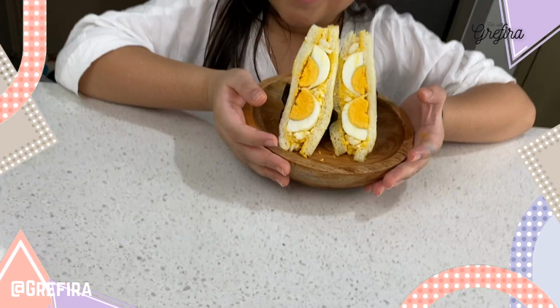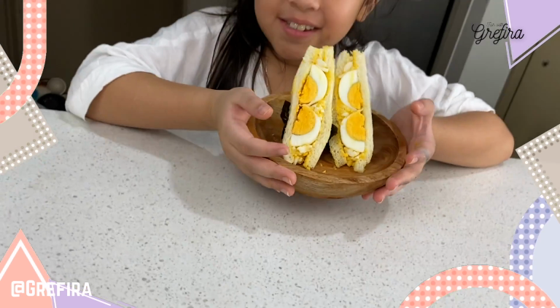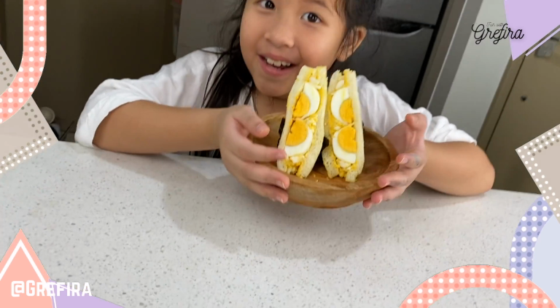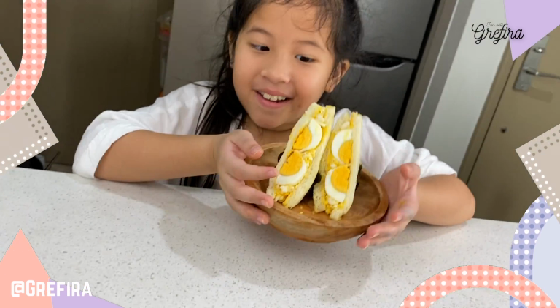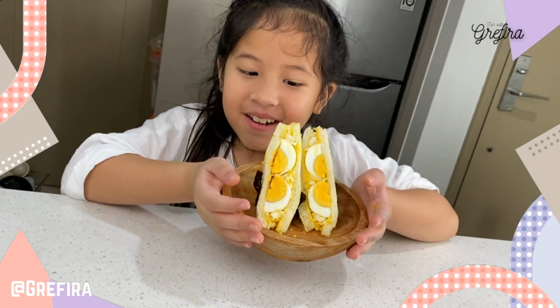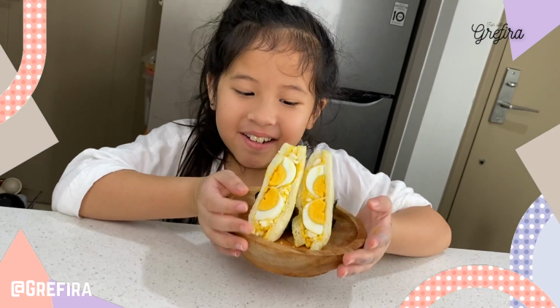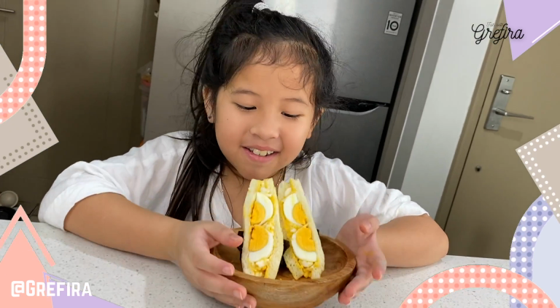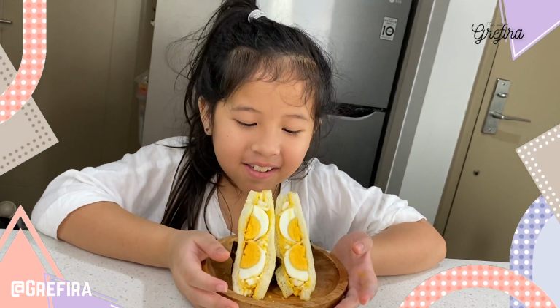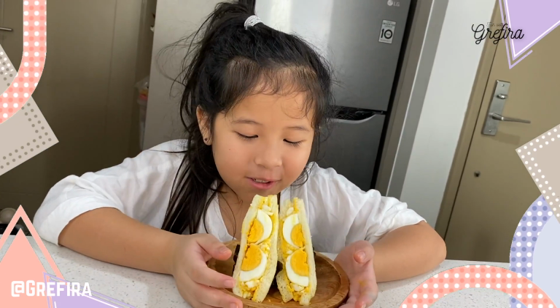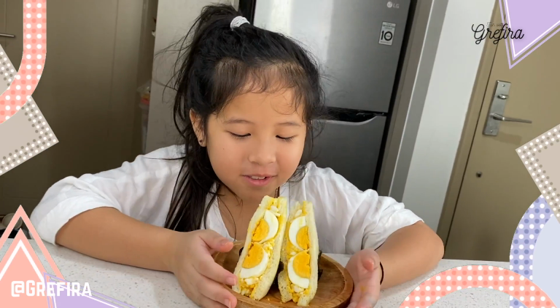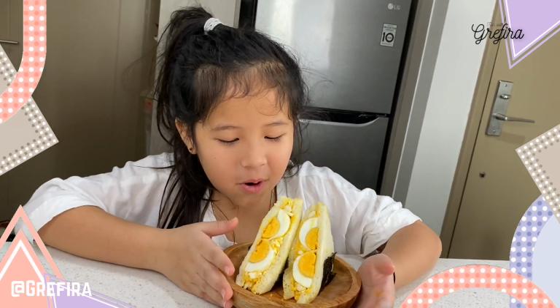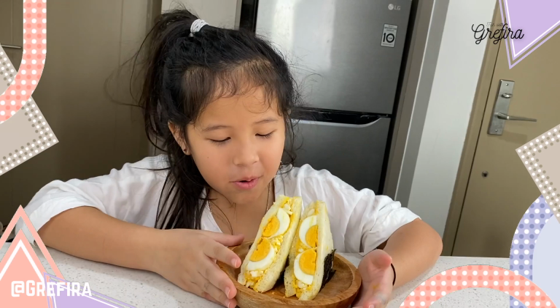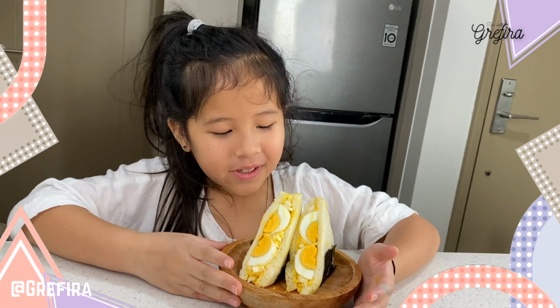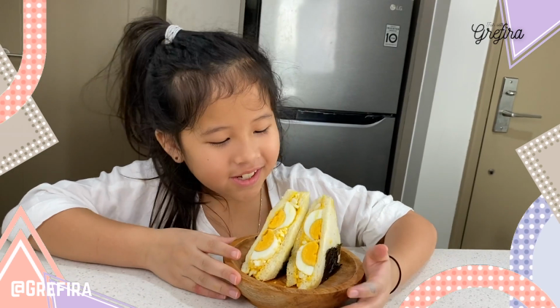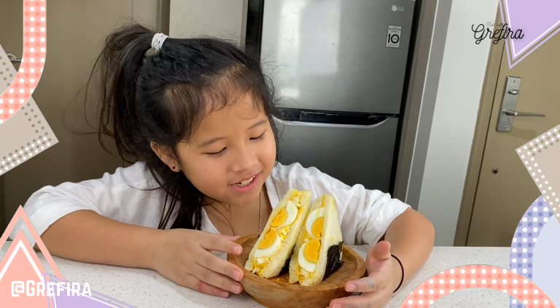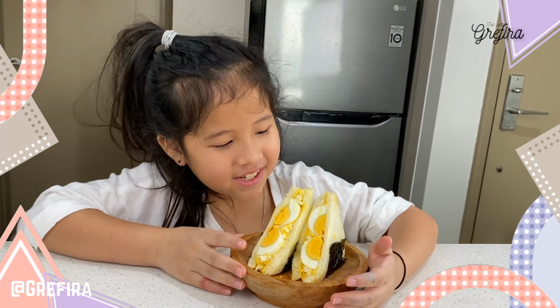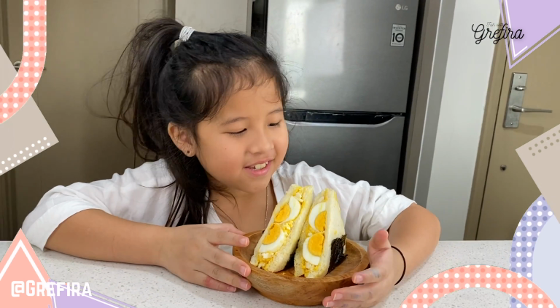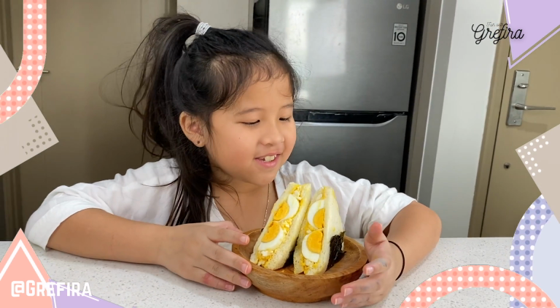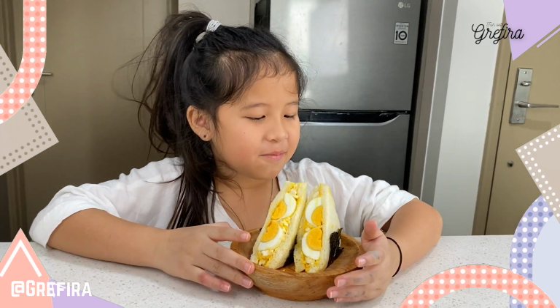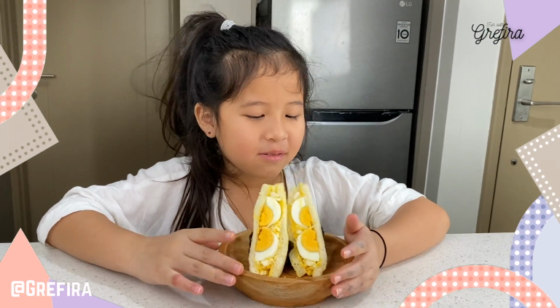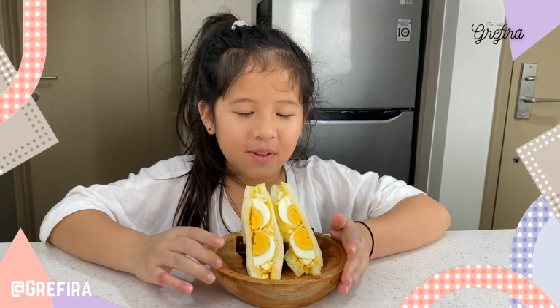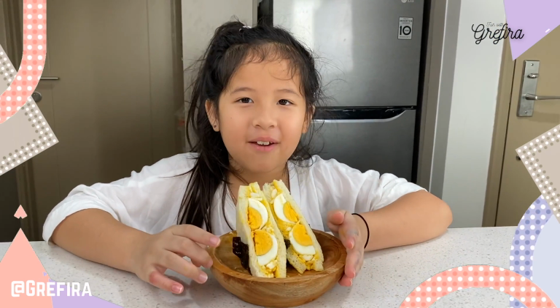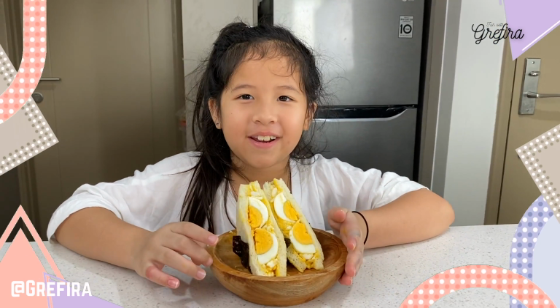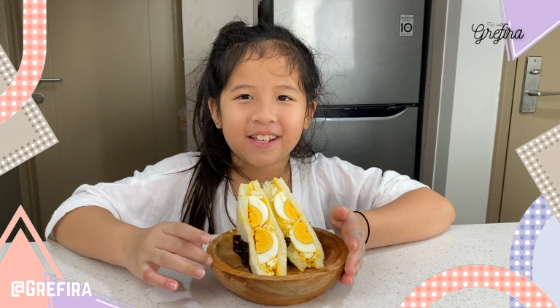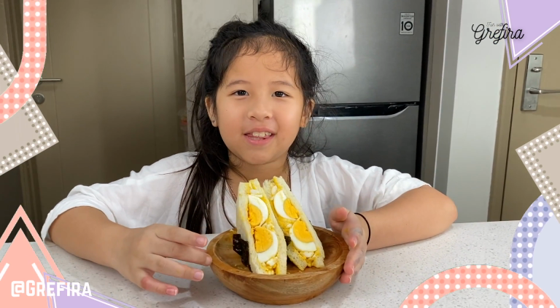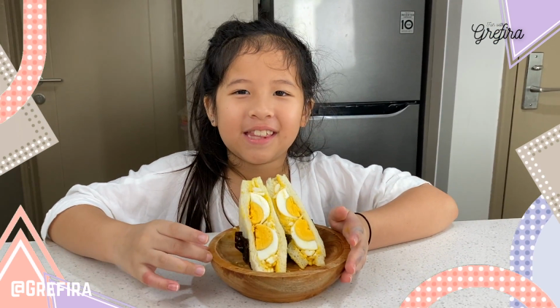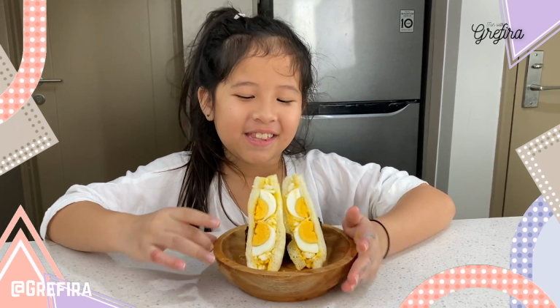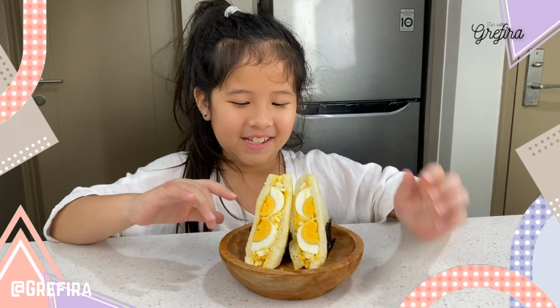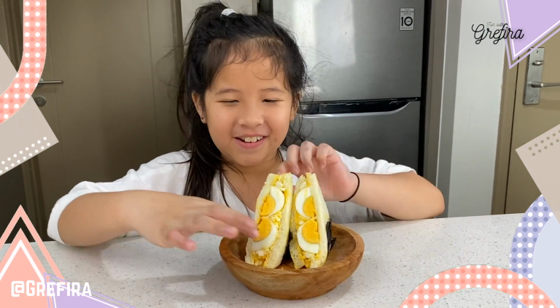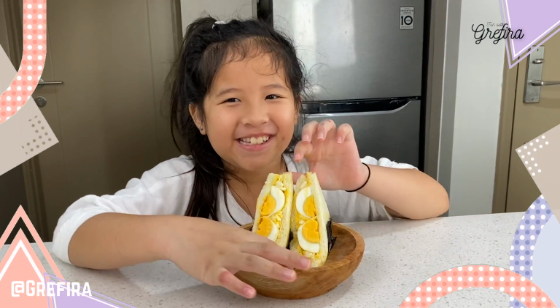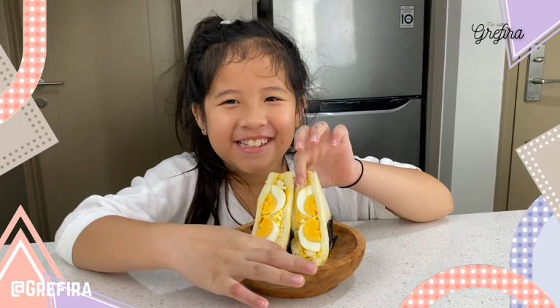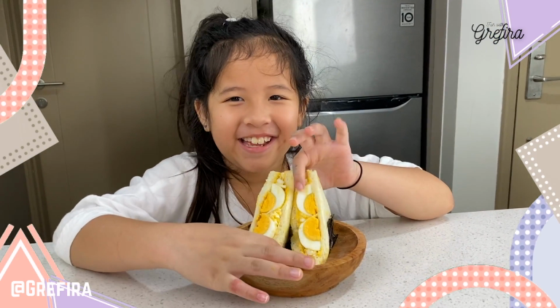Ta-da! It looks so delicious, it makes me feel I want to eat it, so let's eat it.